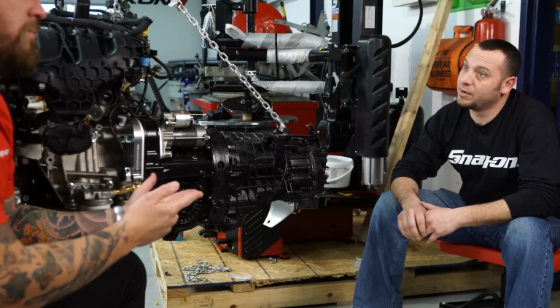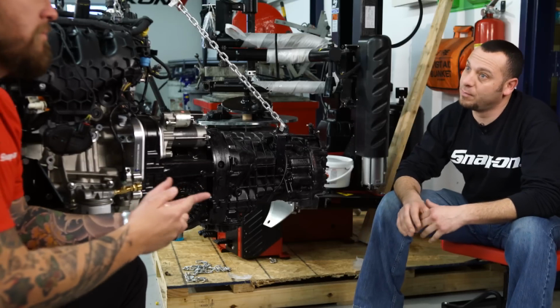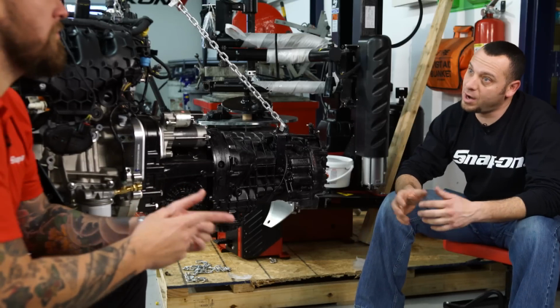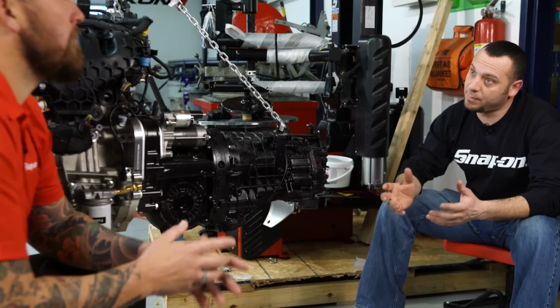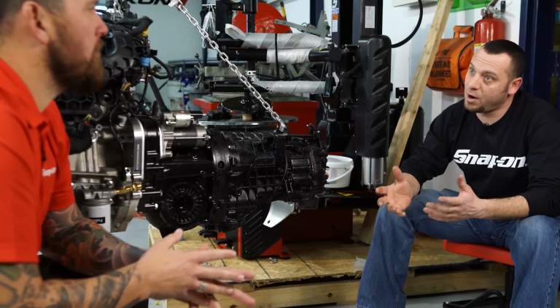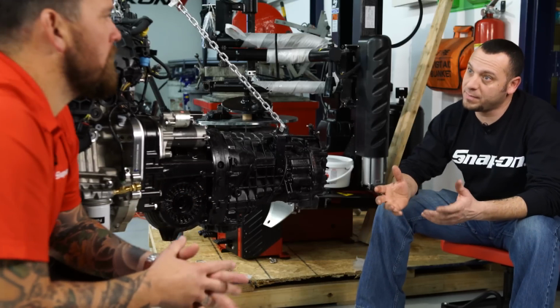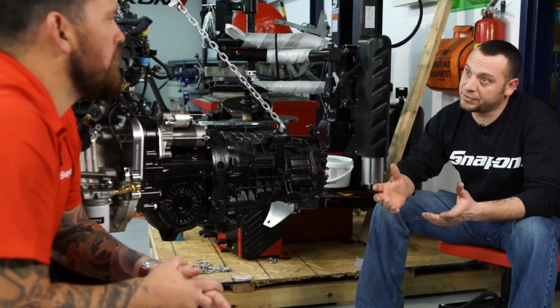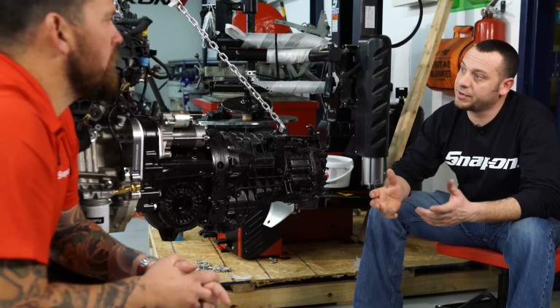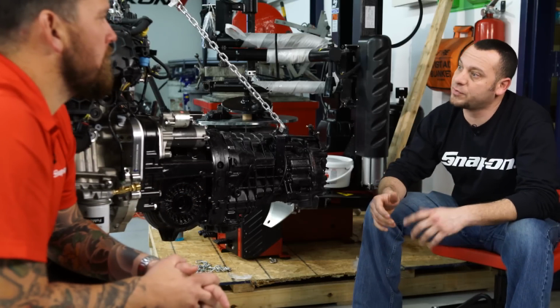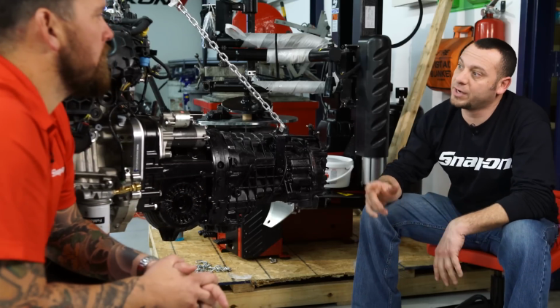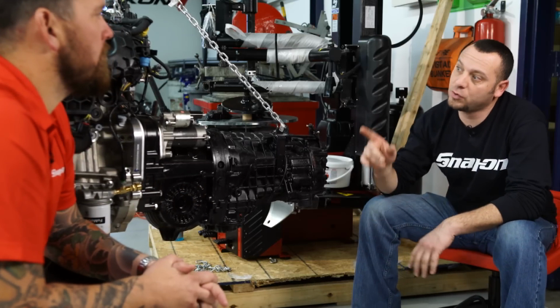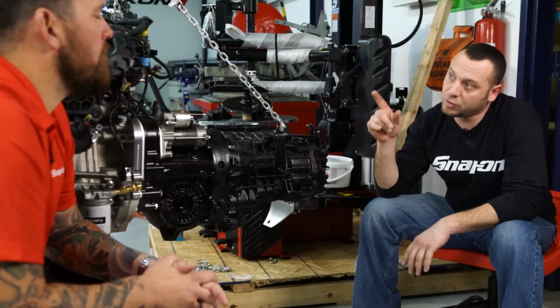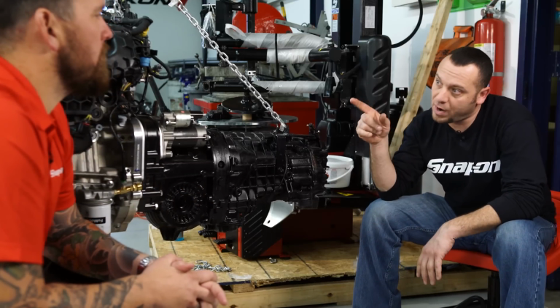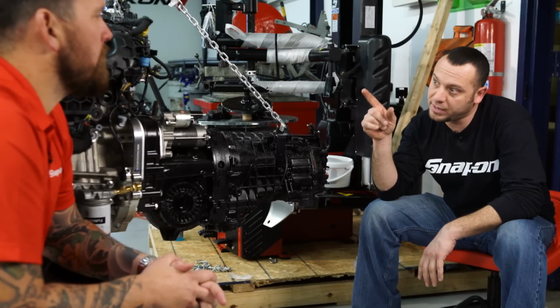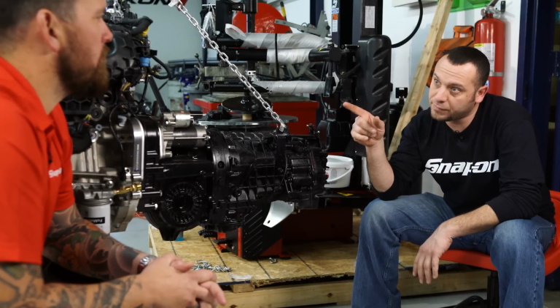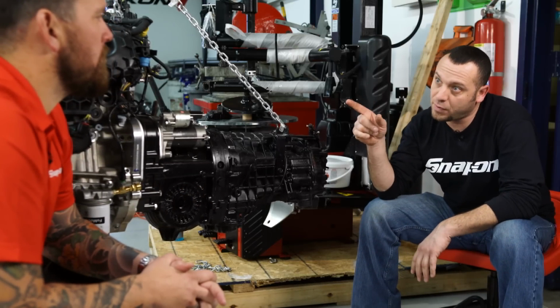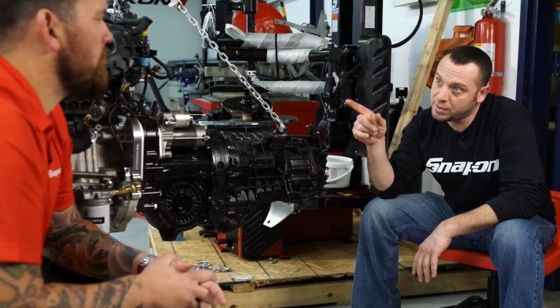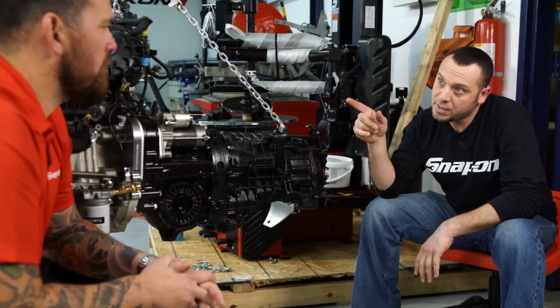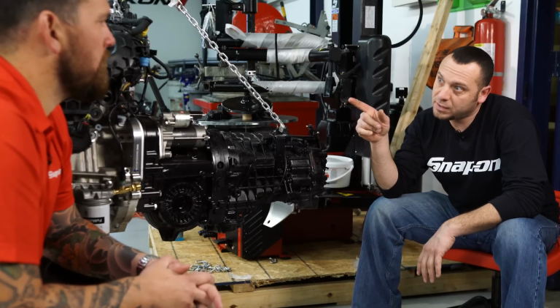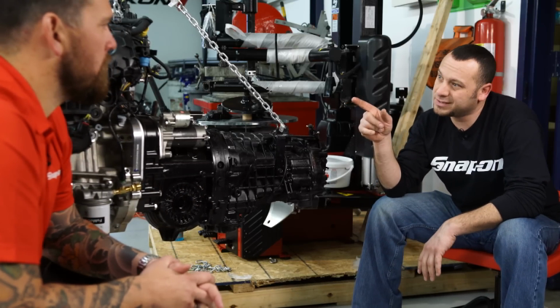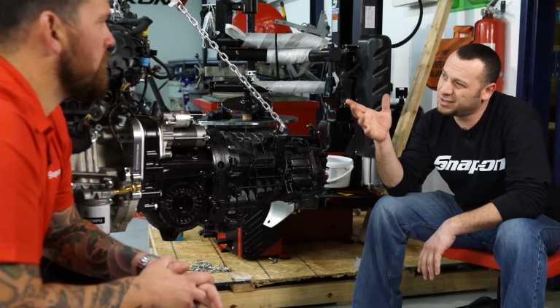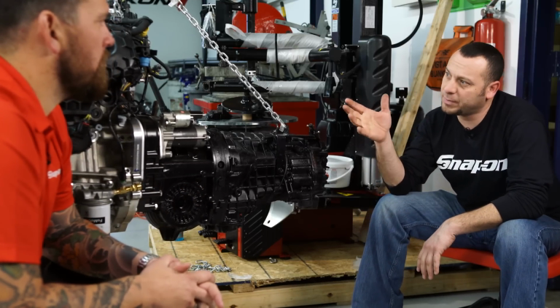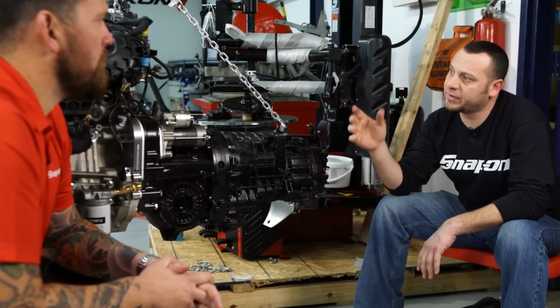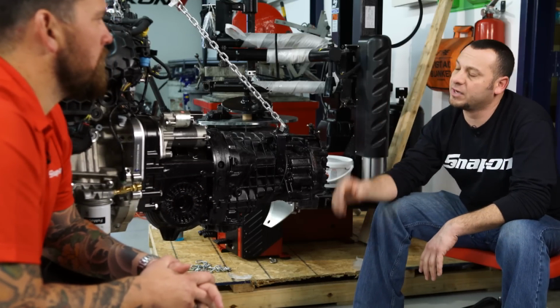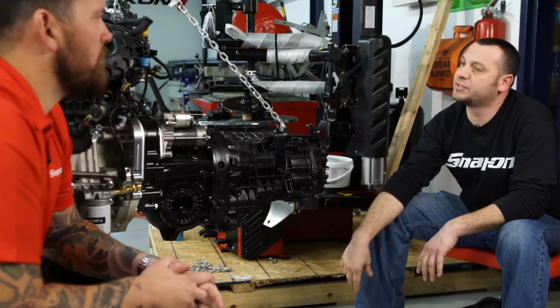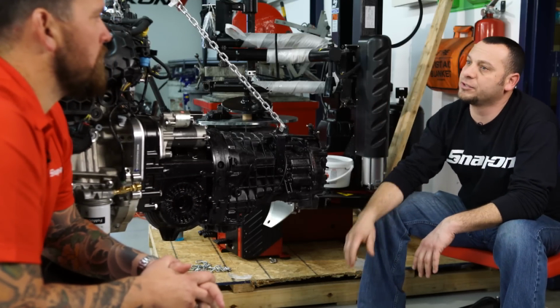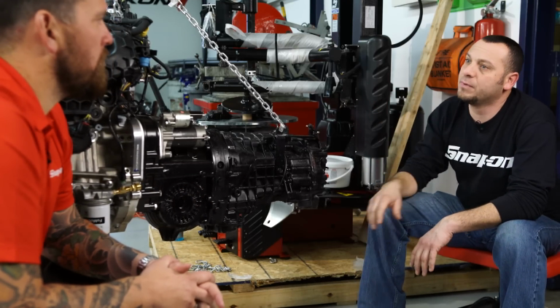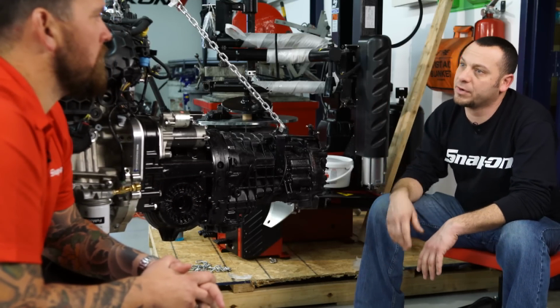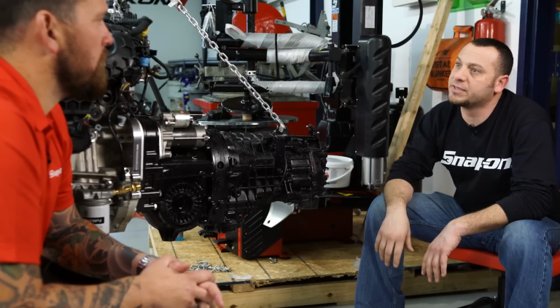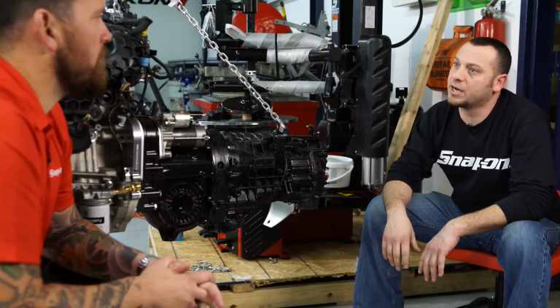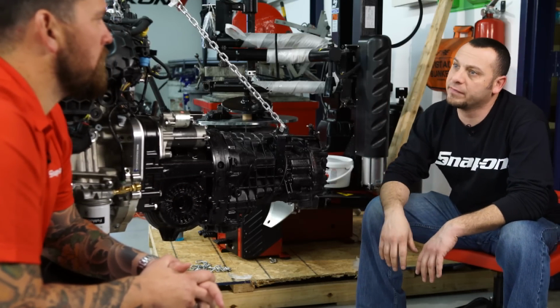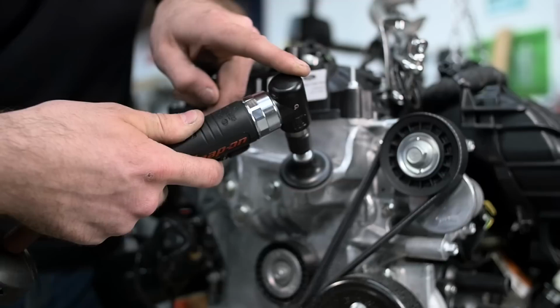We had a little mock-up problem yesterday, so we're going to do a little grinding in the front. There's a little bit of a clearance issue, but we're going to take care of it.